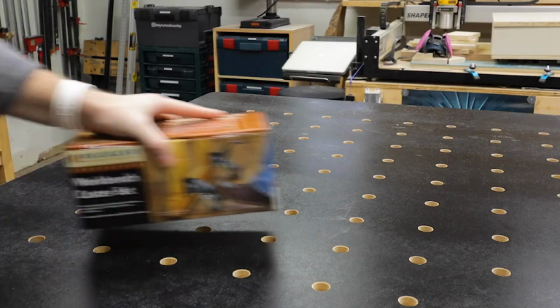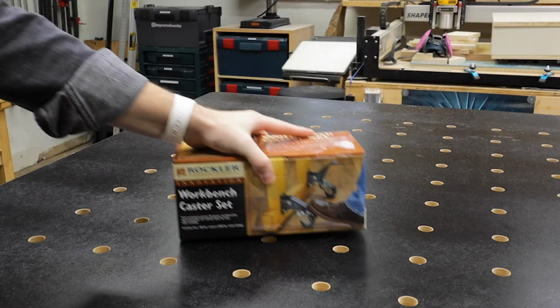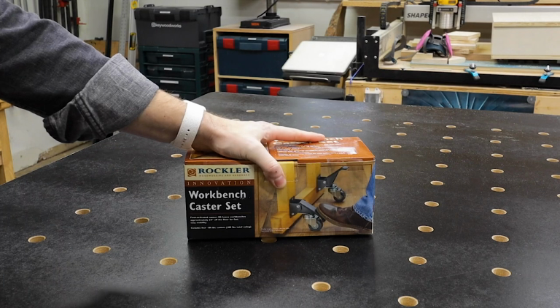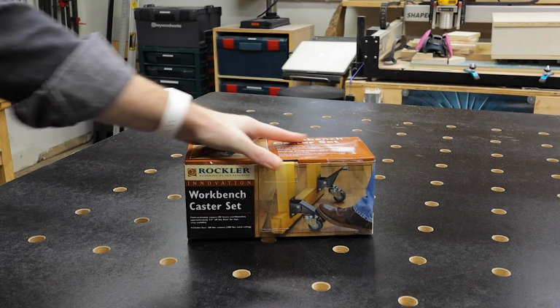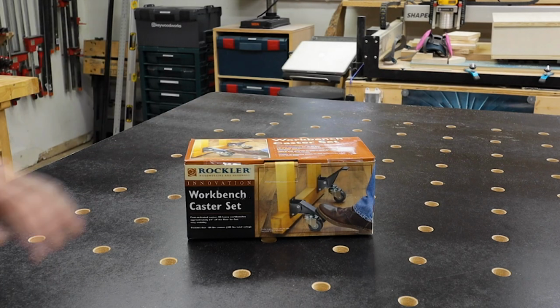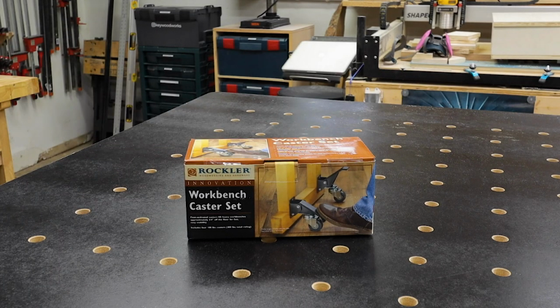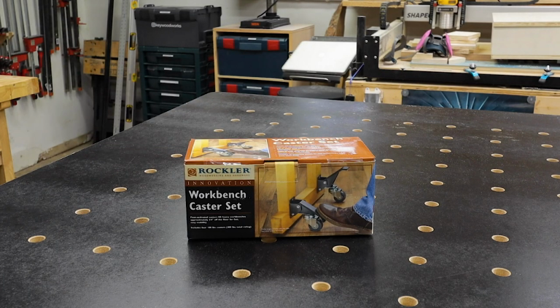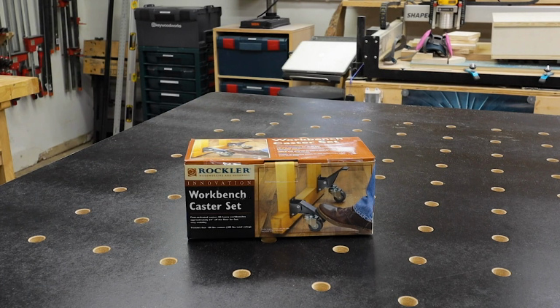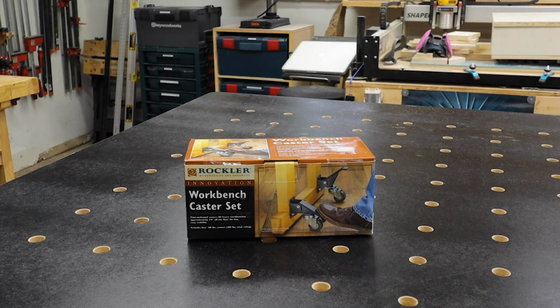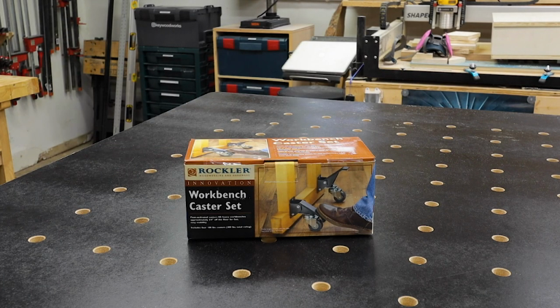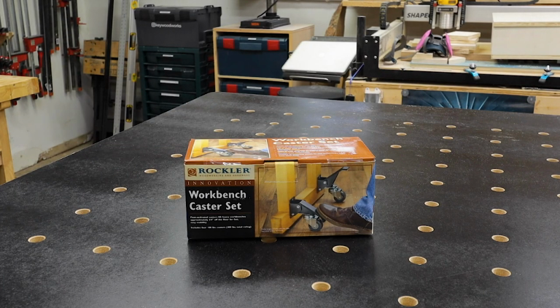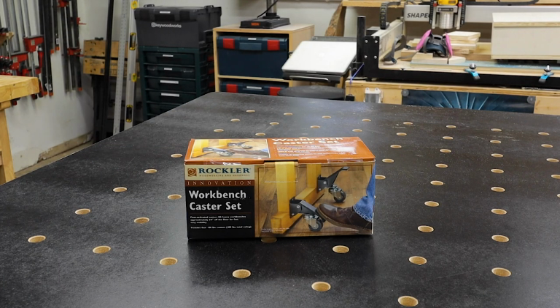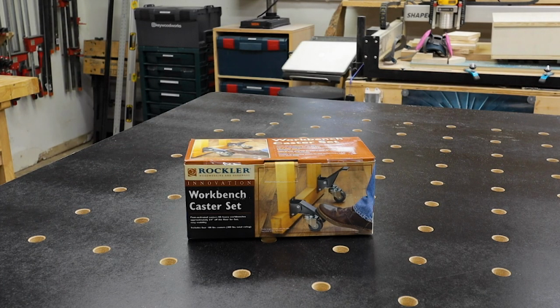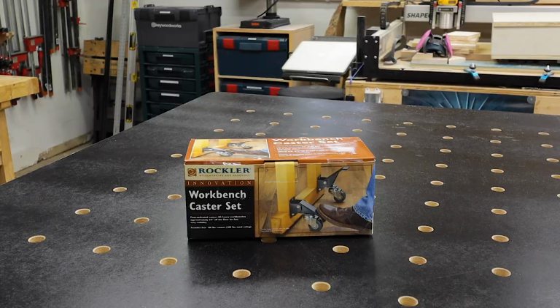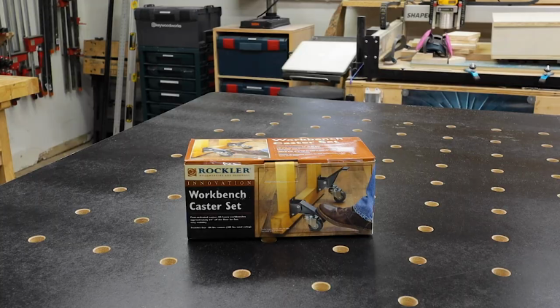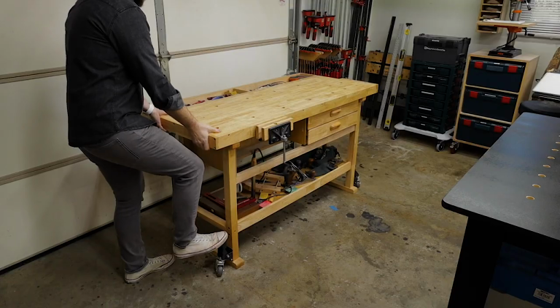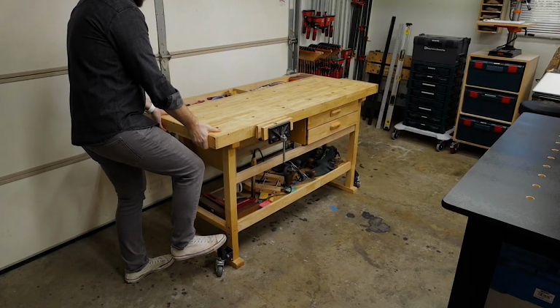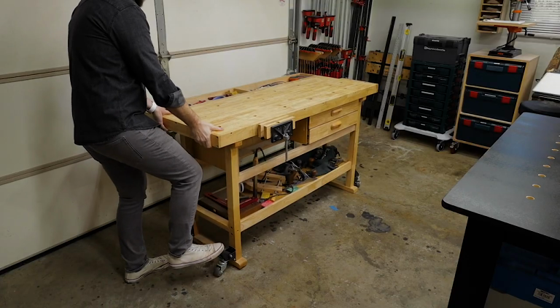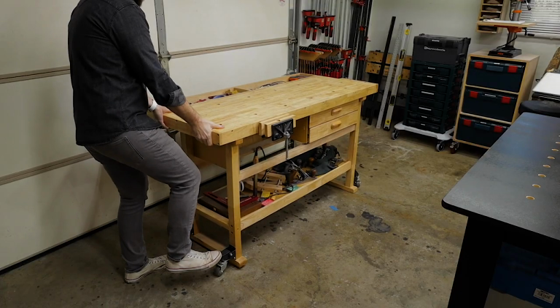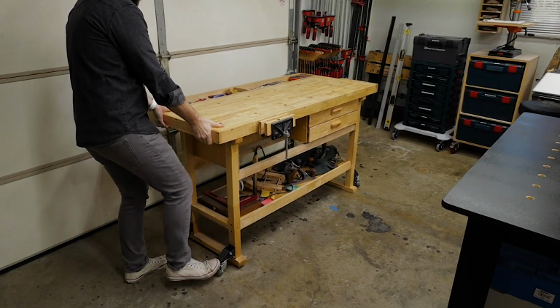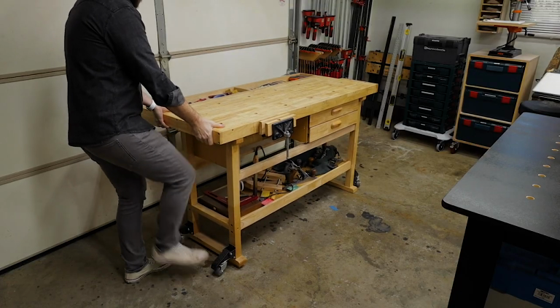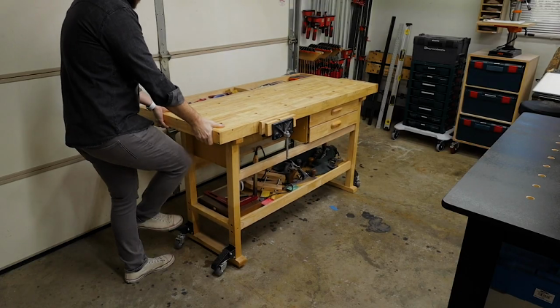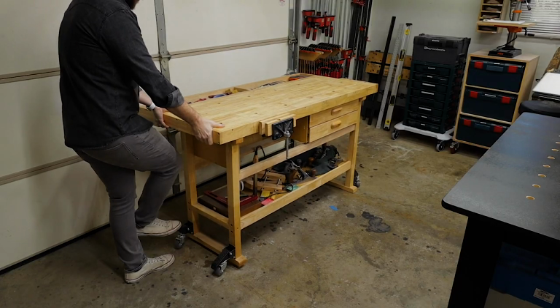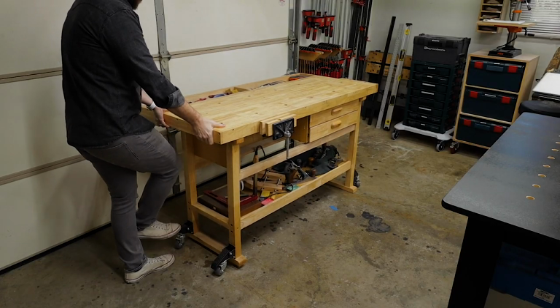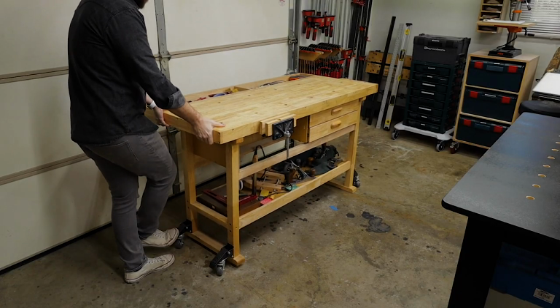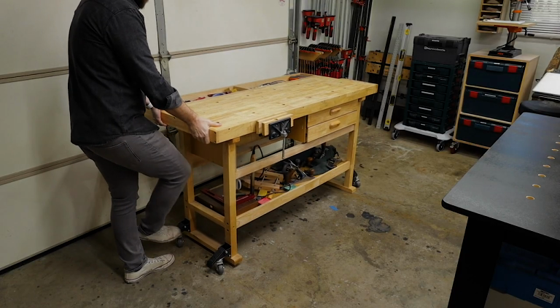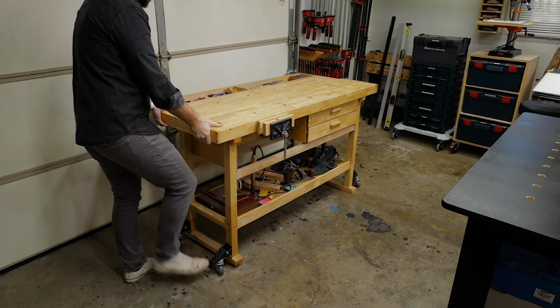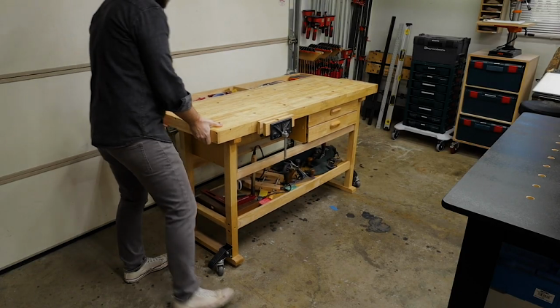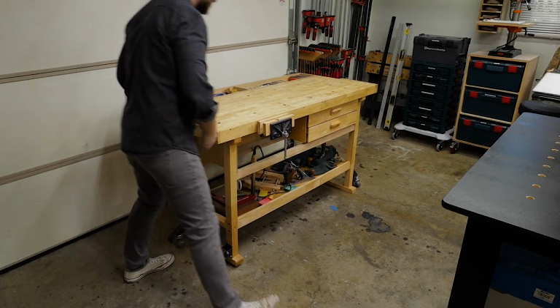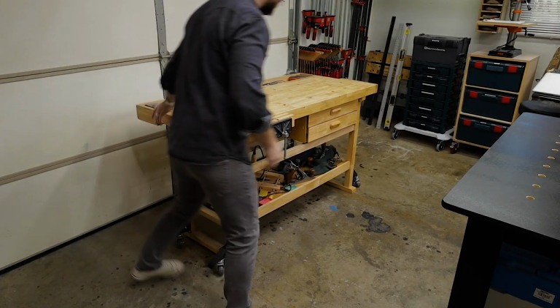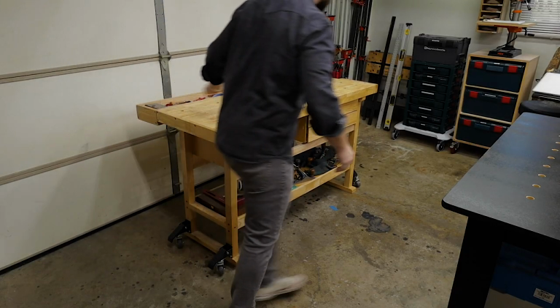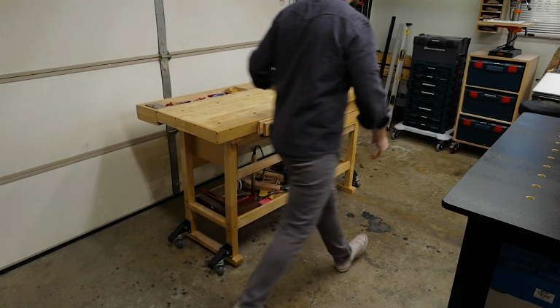First off, huge thanks to Rockler for sending me out this workbench caster set. I've had a set on my workbench for a couple years and it's been awesome.